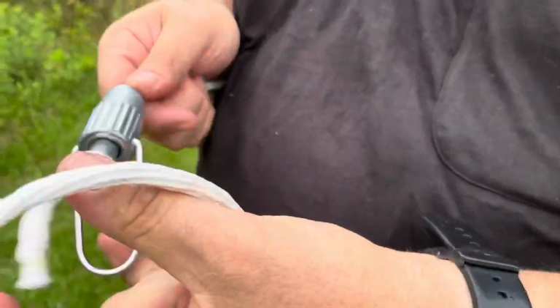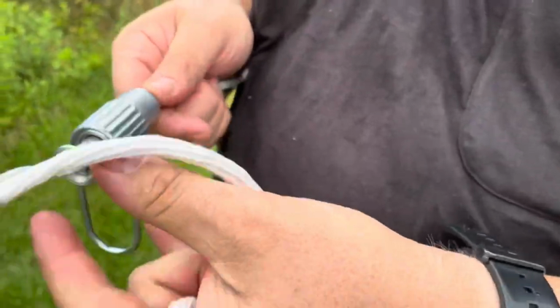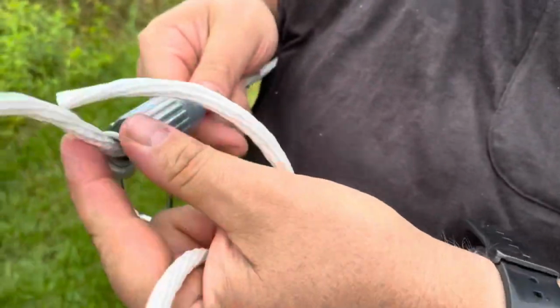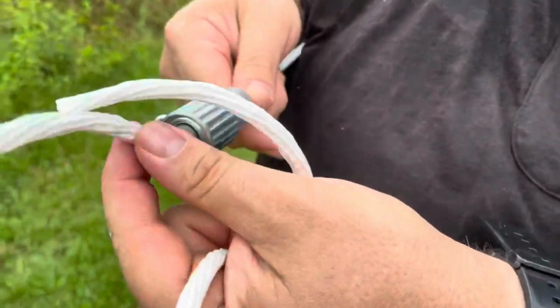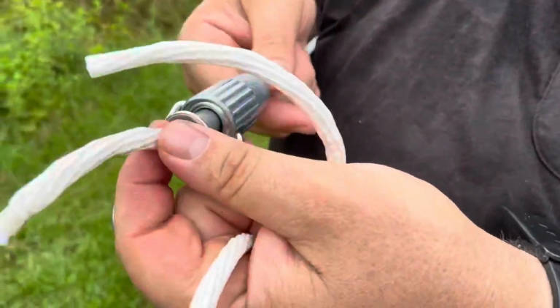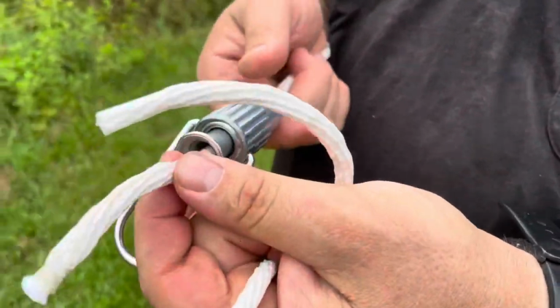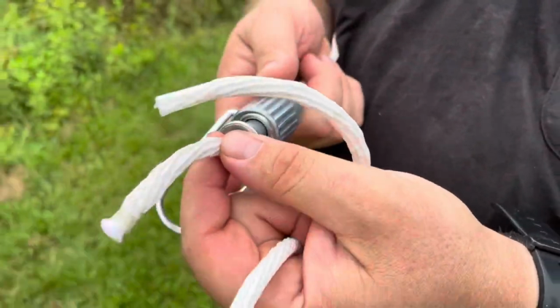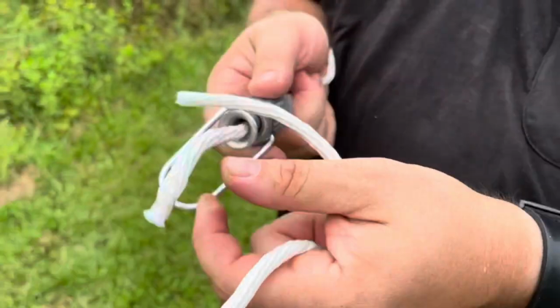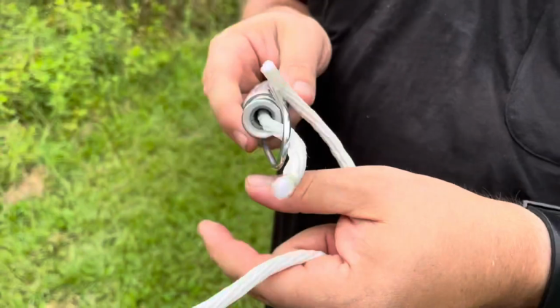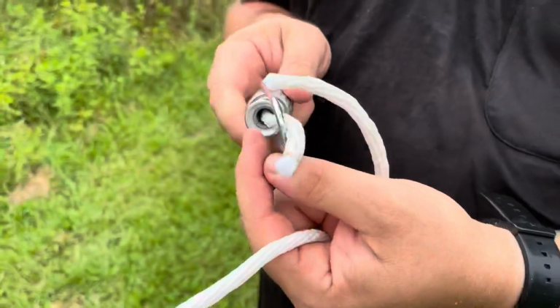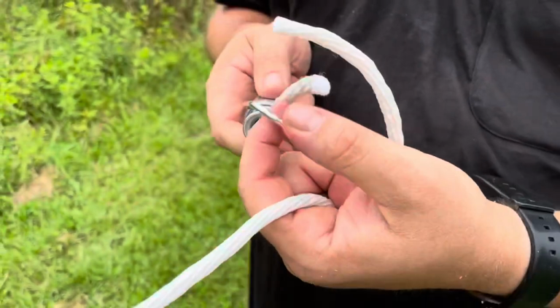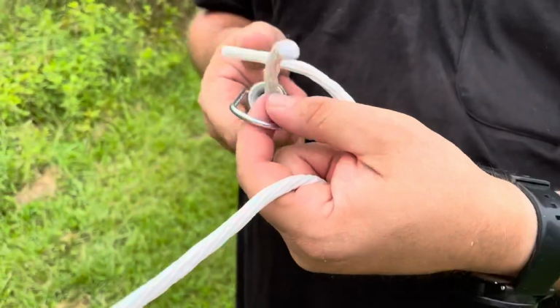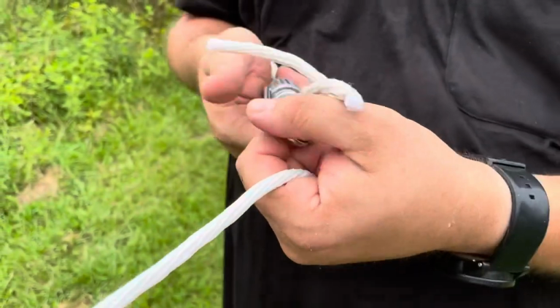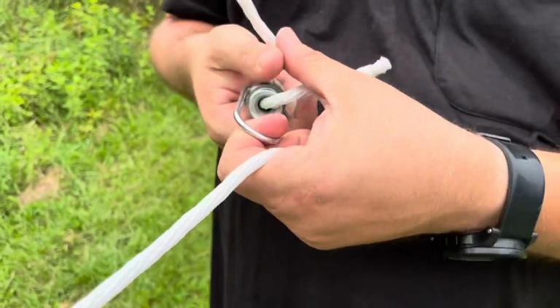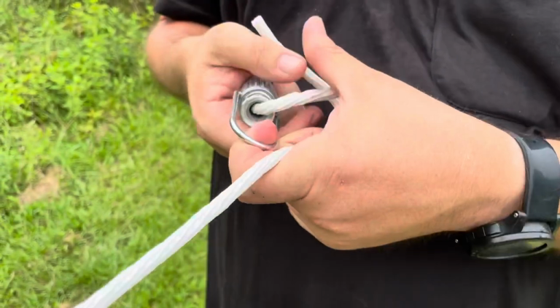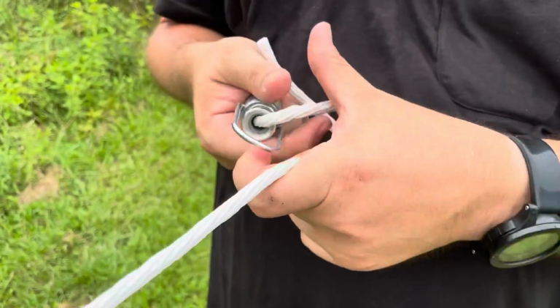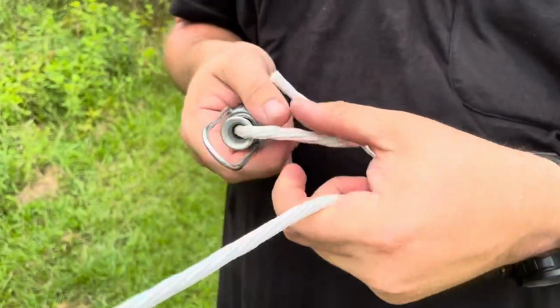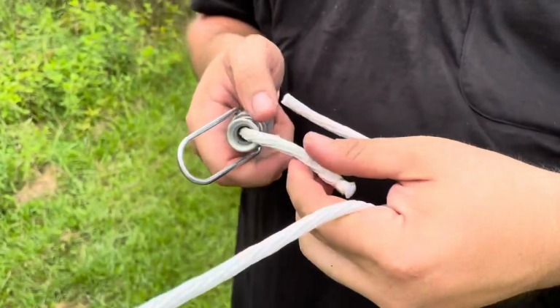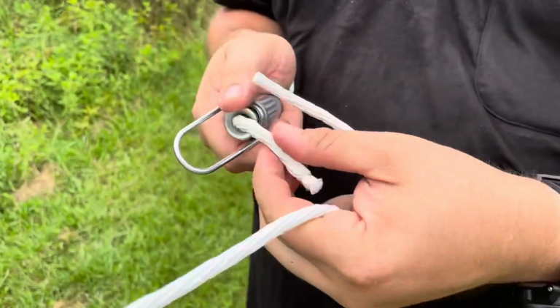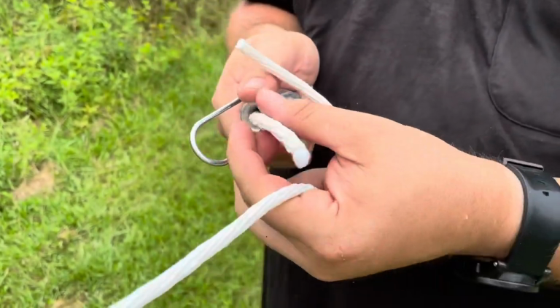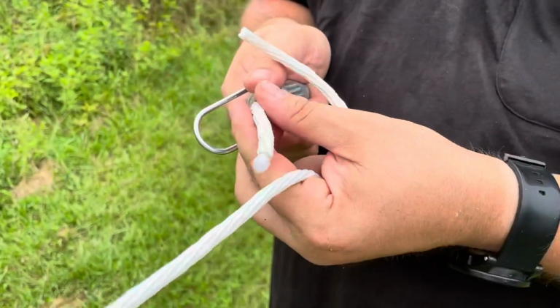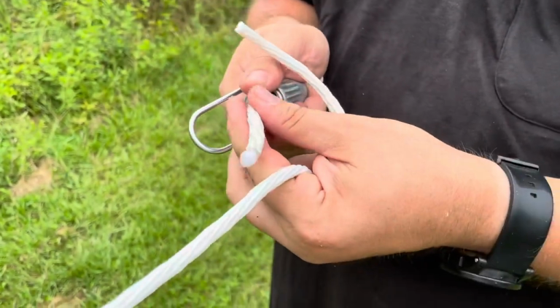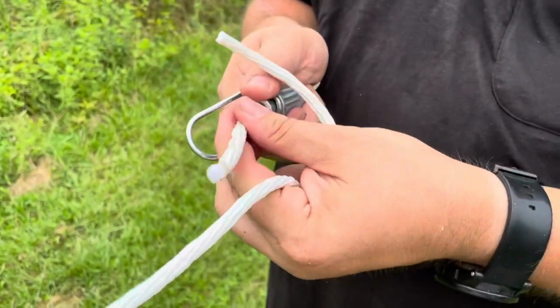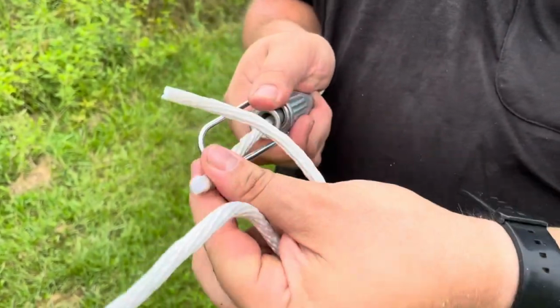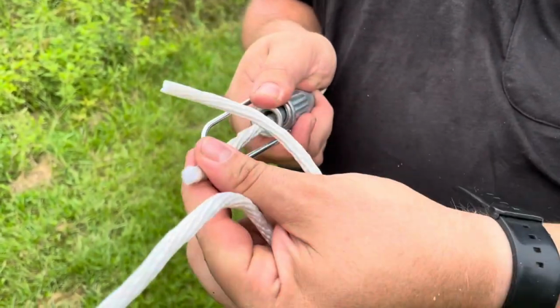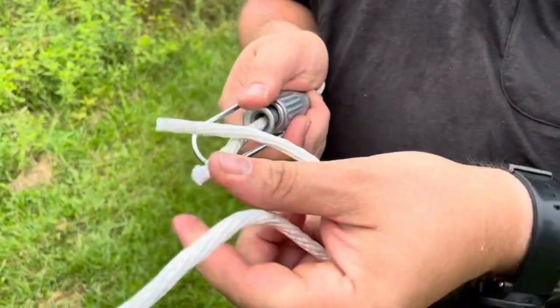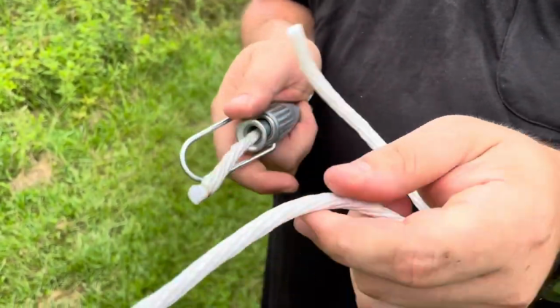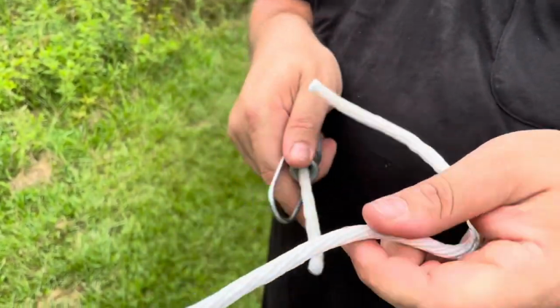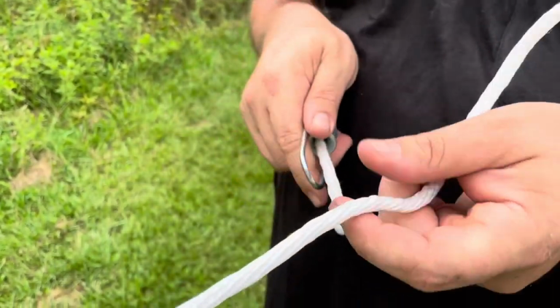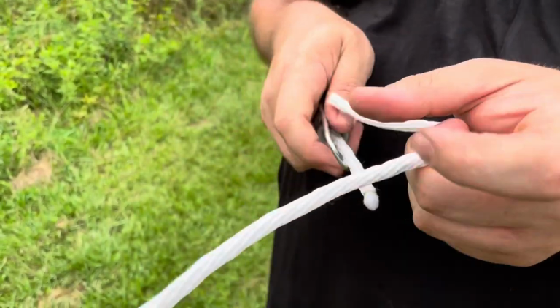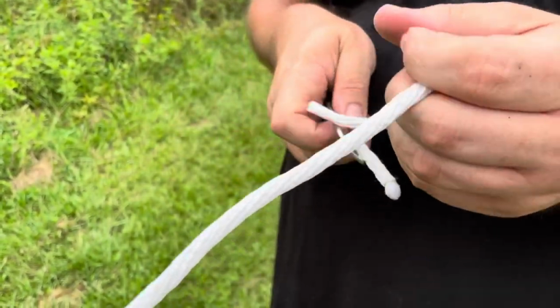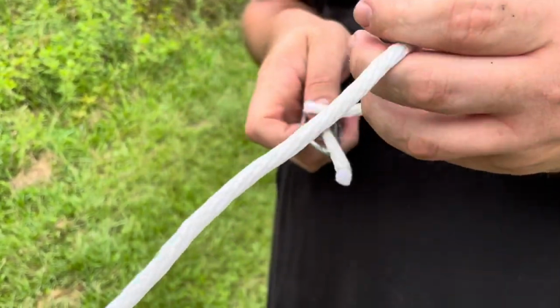We threaded it through and now we're going to tie a knot on this side, and then we'll use this rope to pull the tension back on the line.